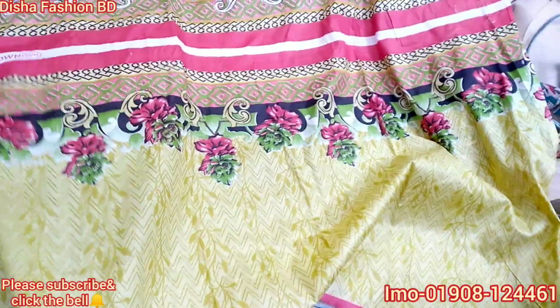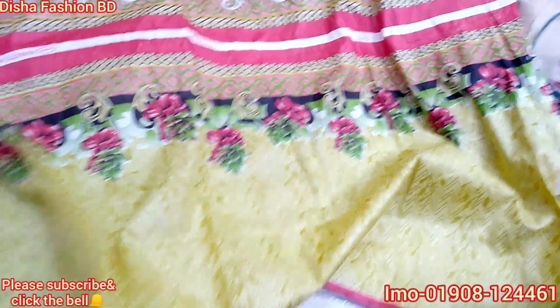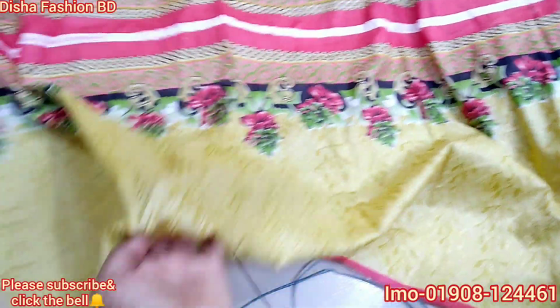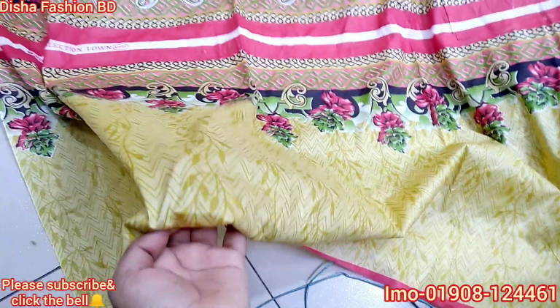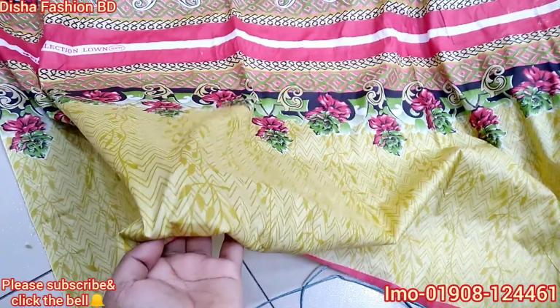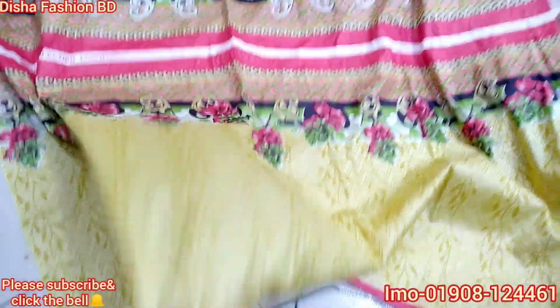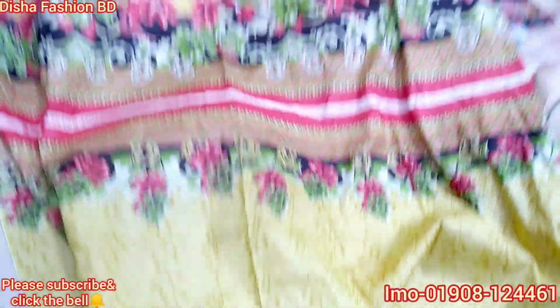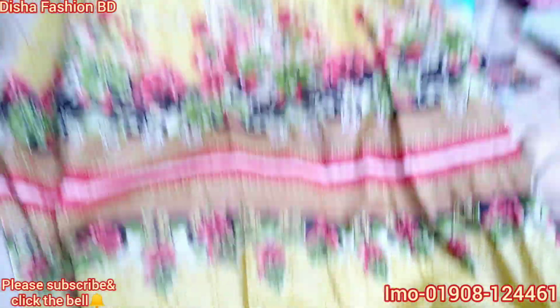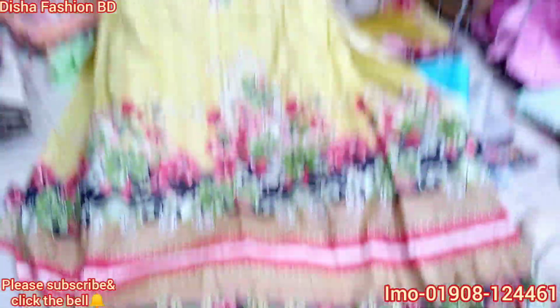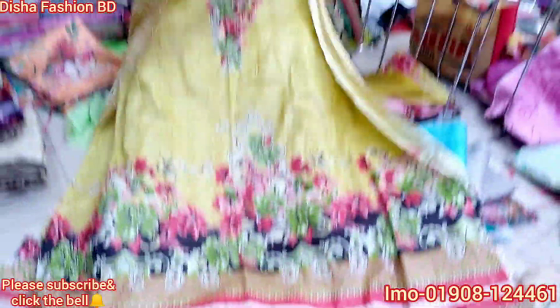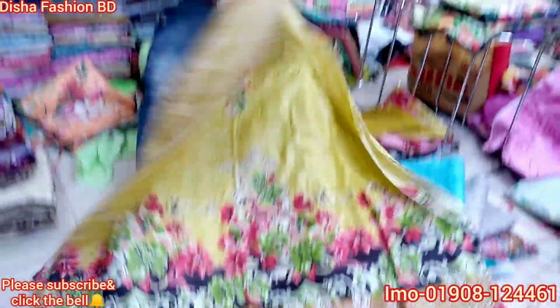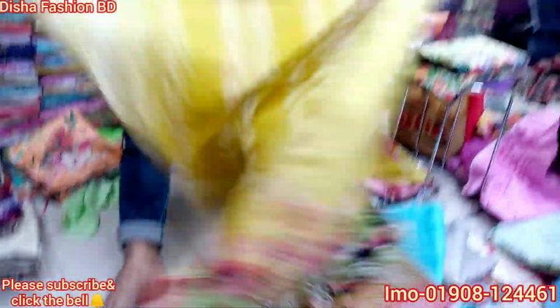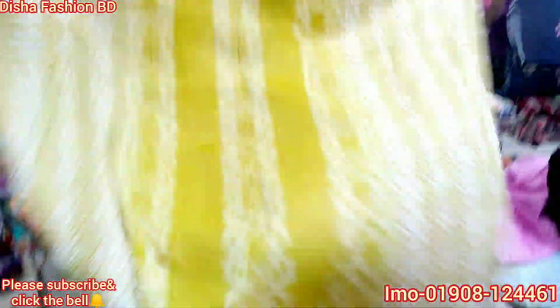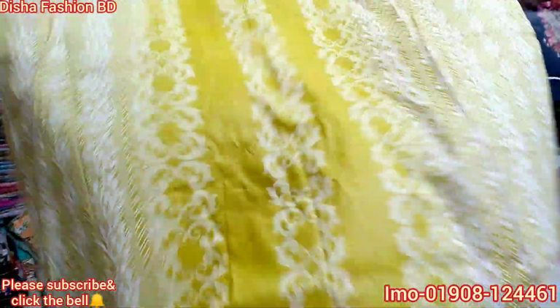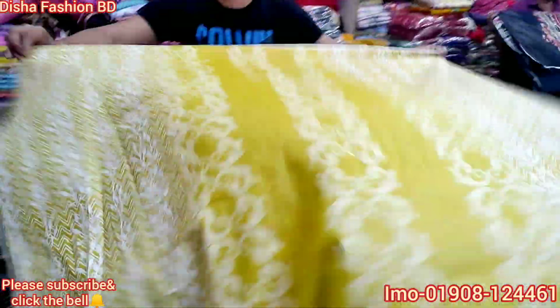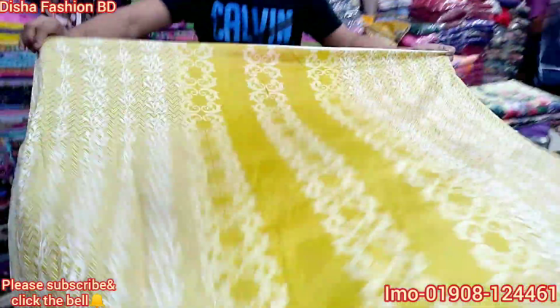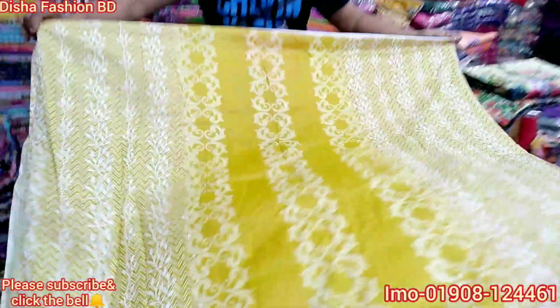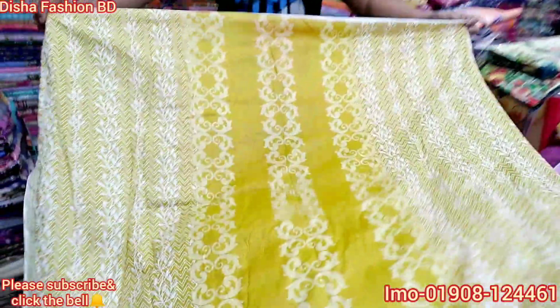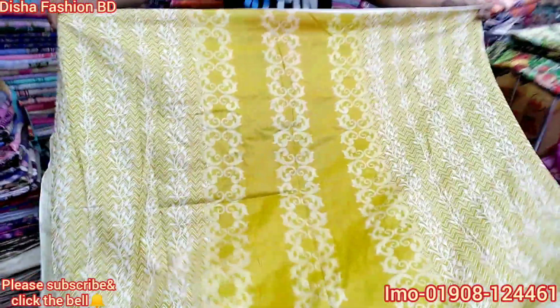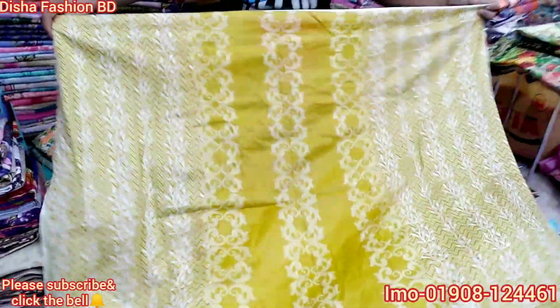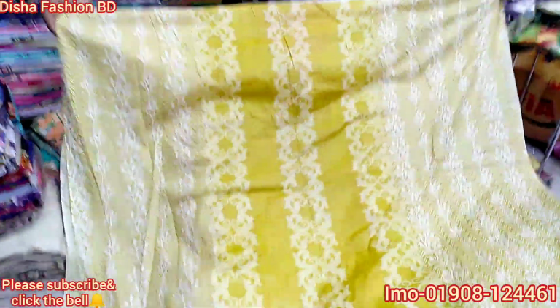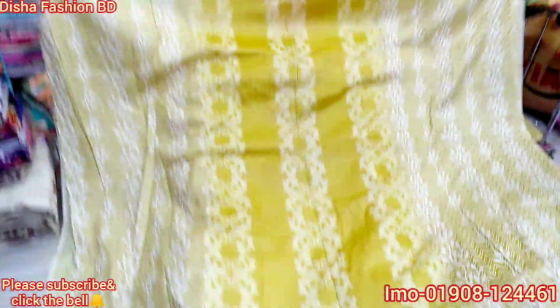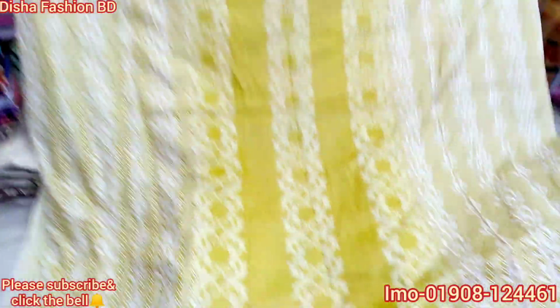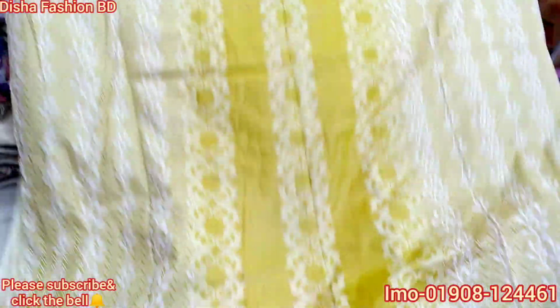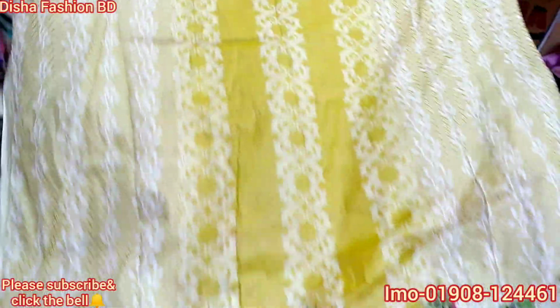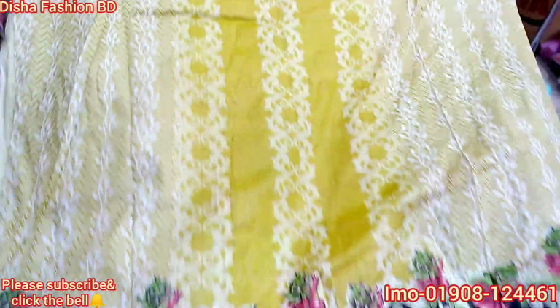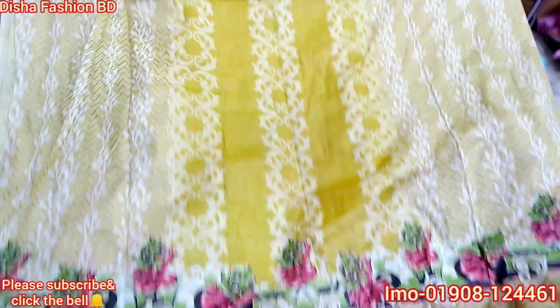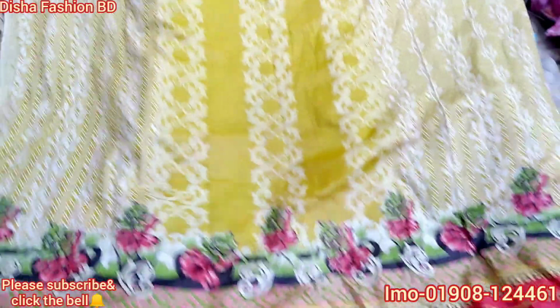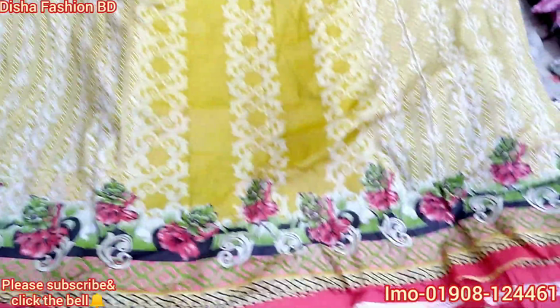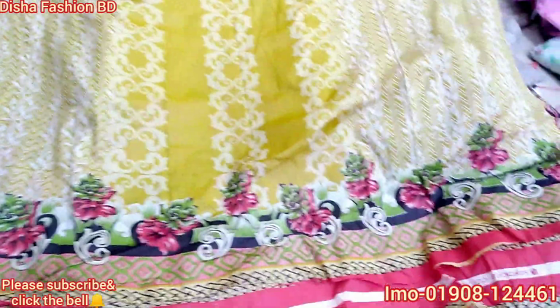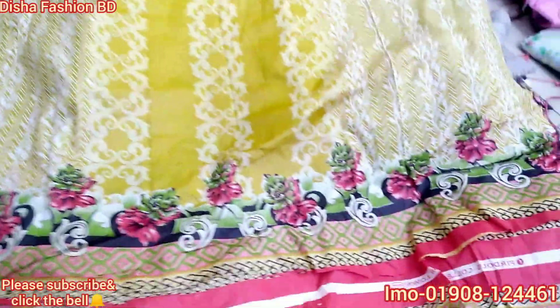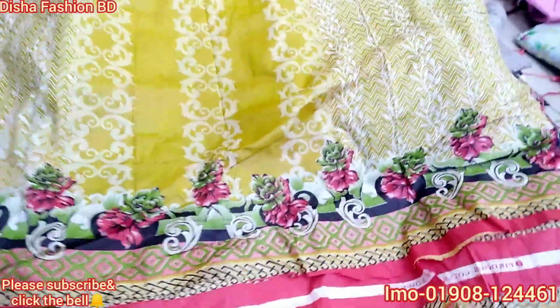This is the sleeve. This is the back part. This is a beautiful collection.